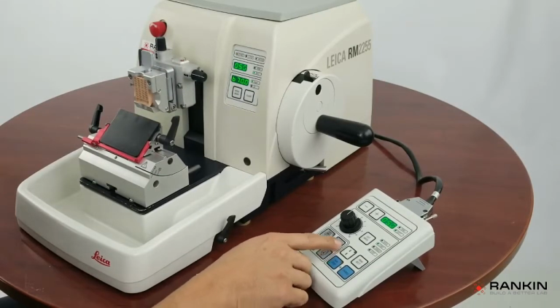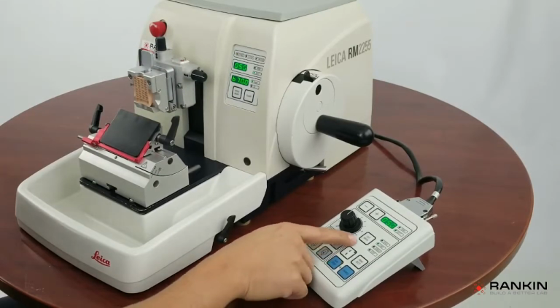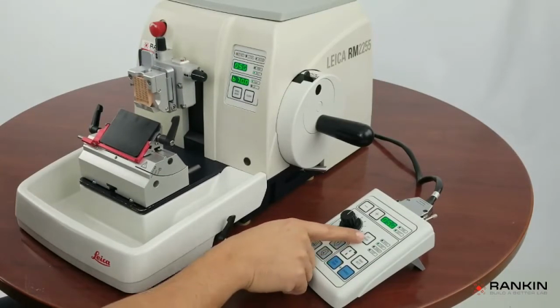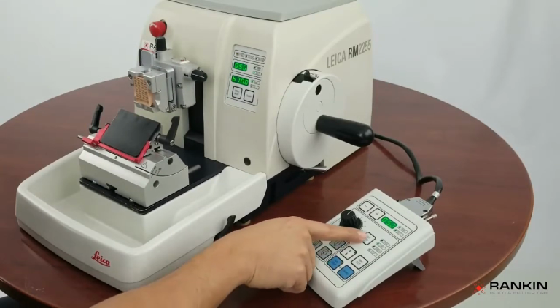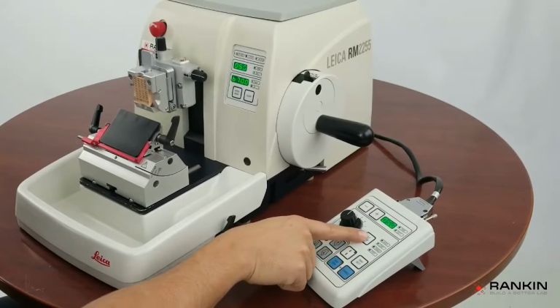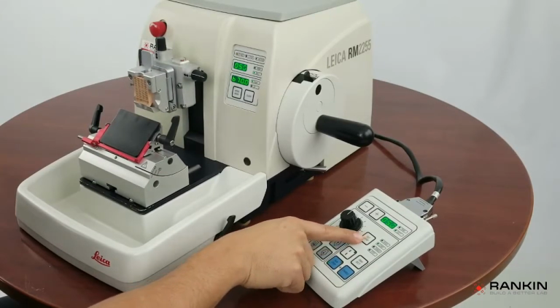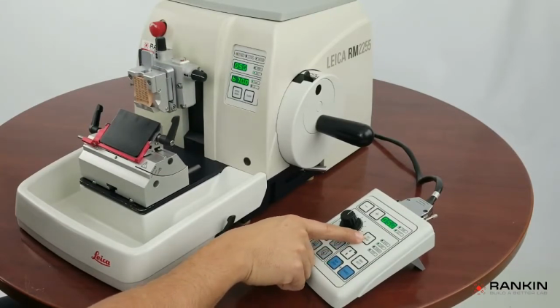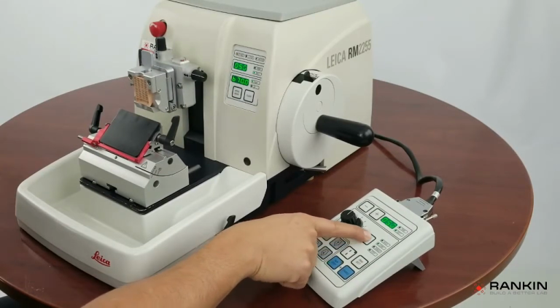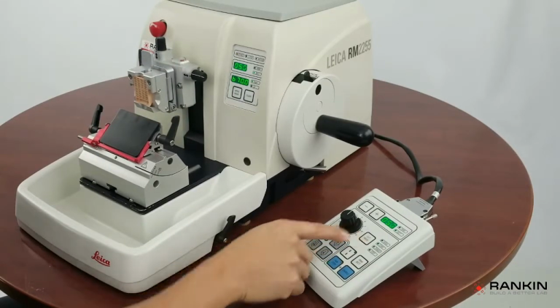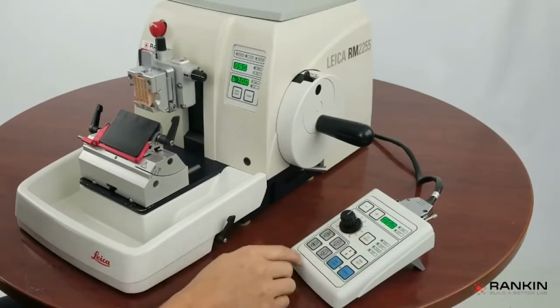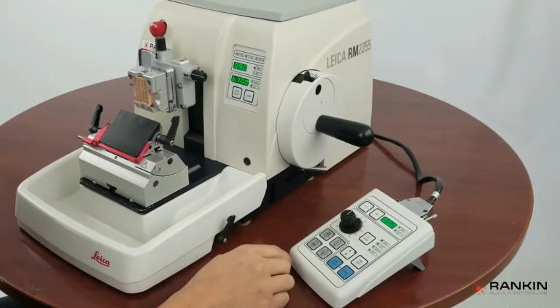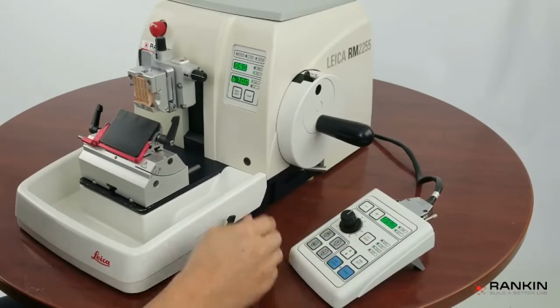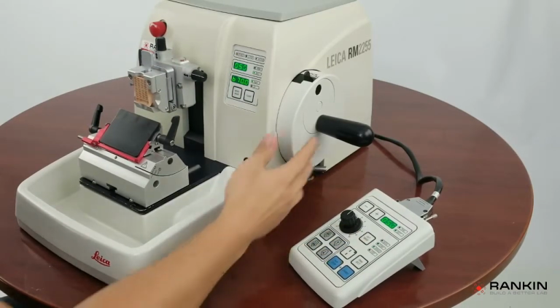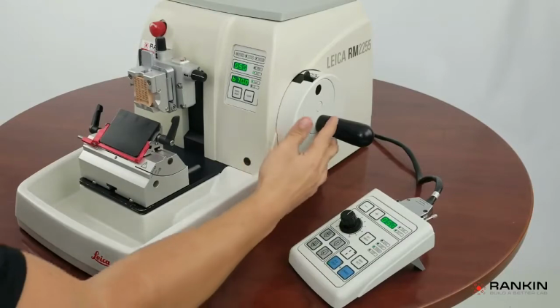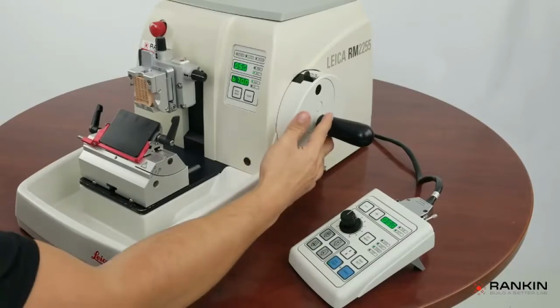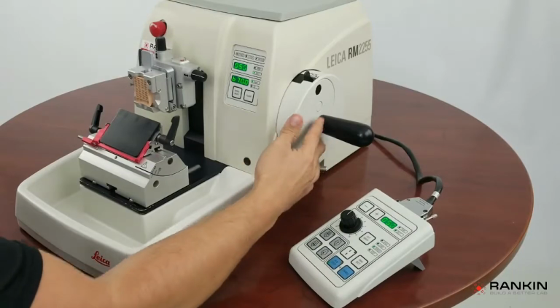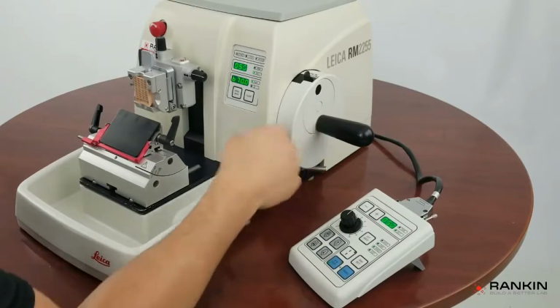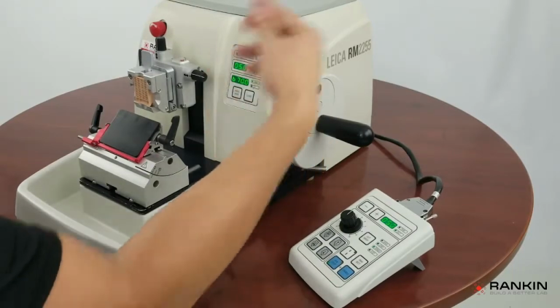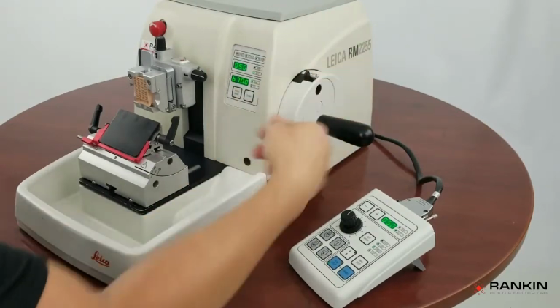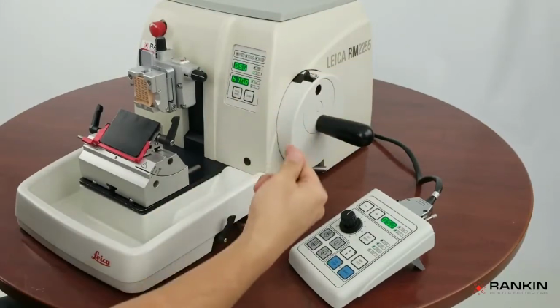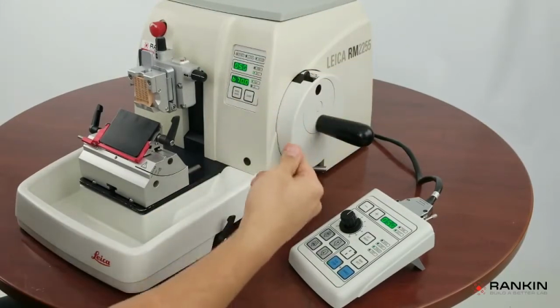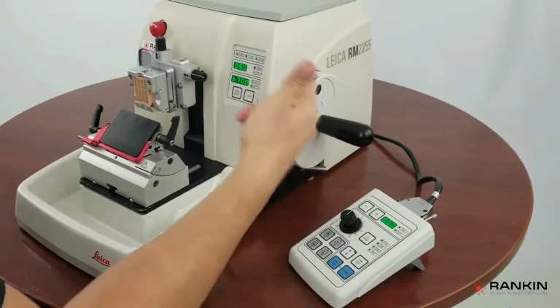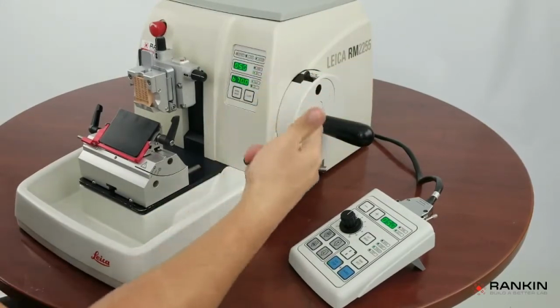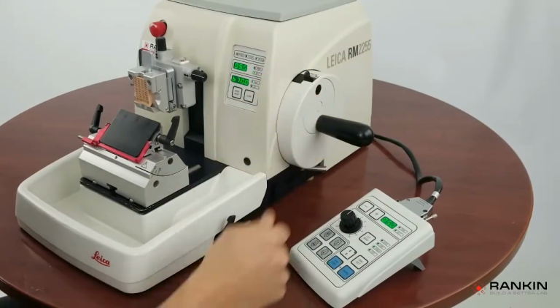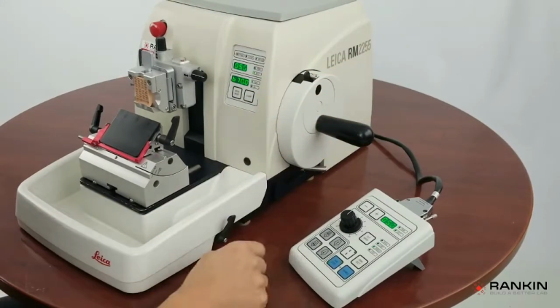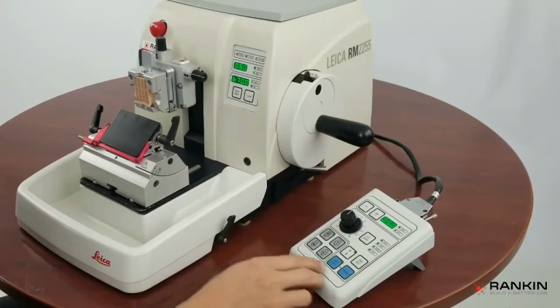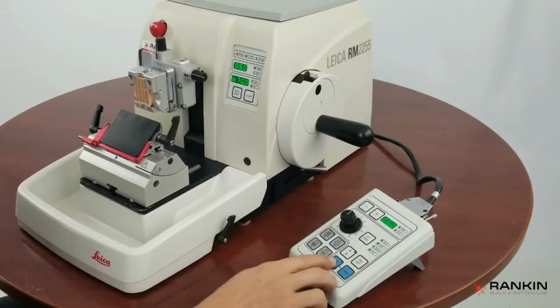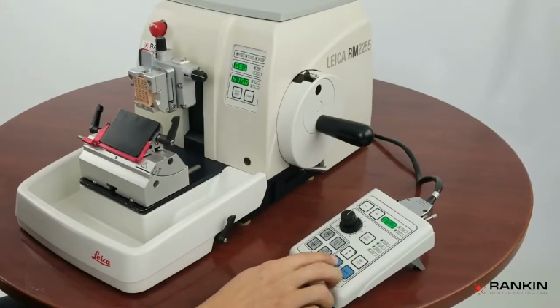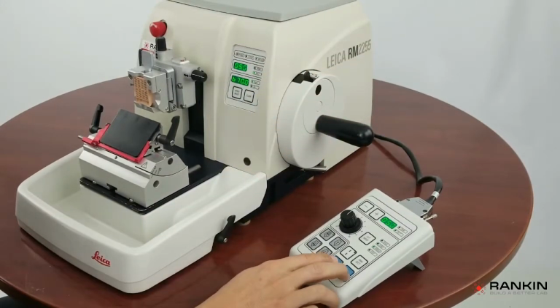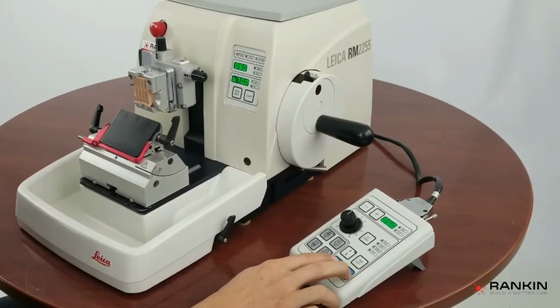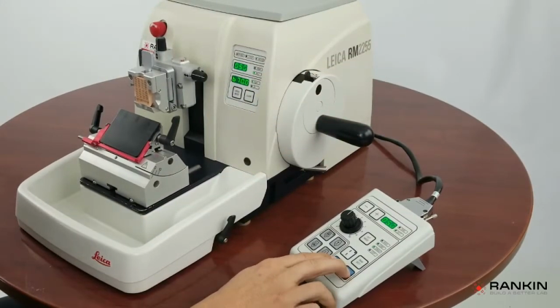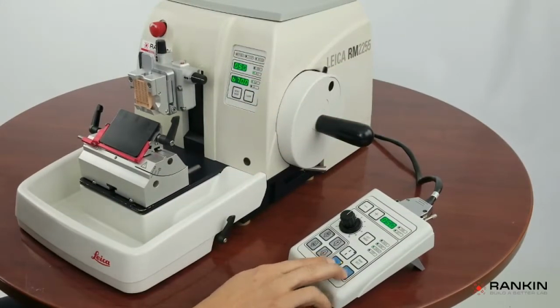The next cutting mode is single. That's going to do one full rotation and stop at 12 o'clock.